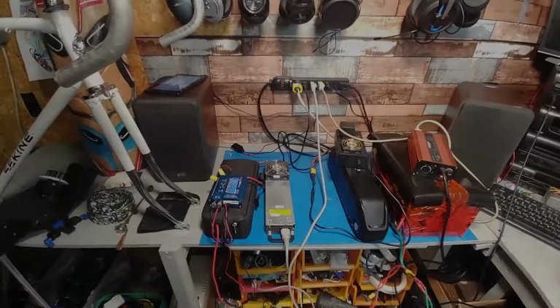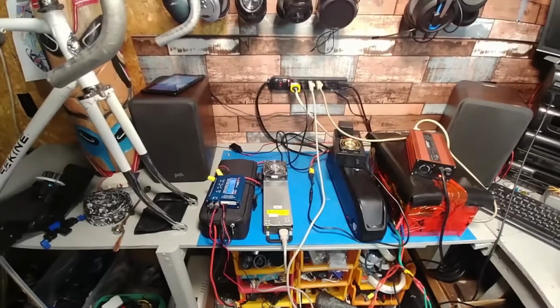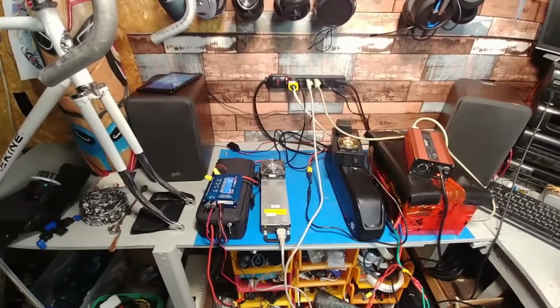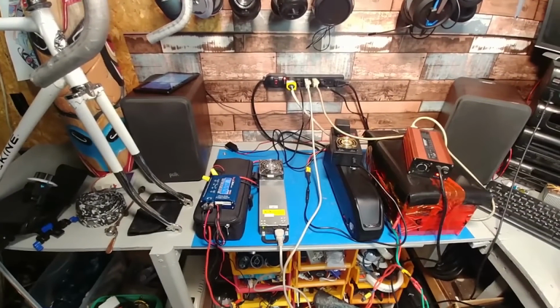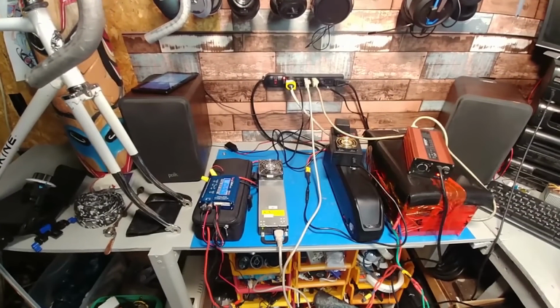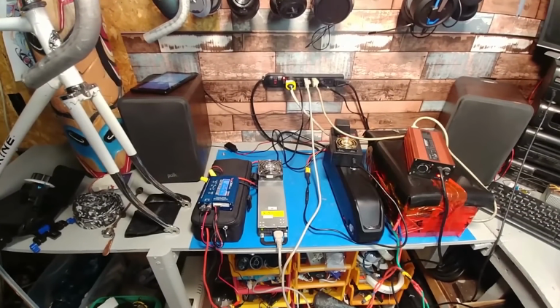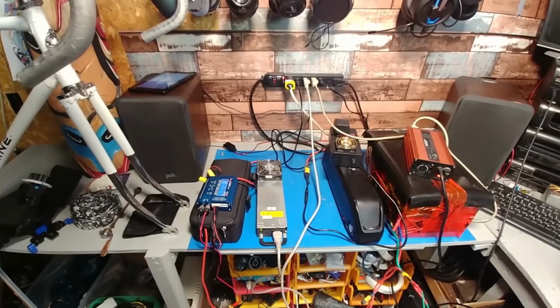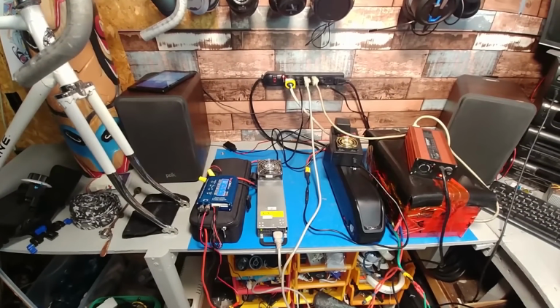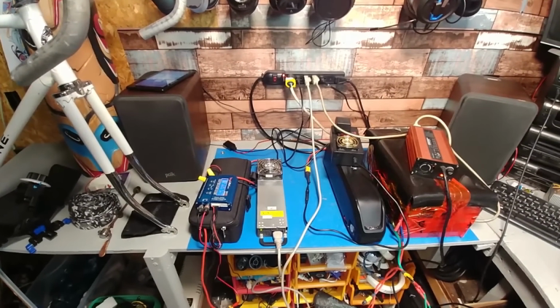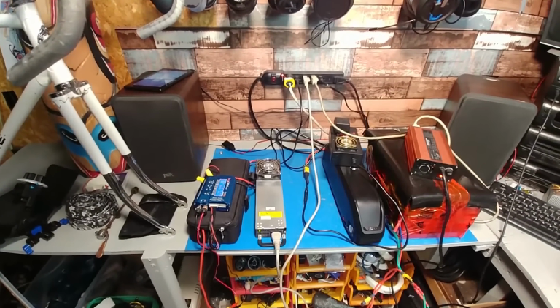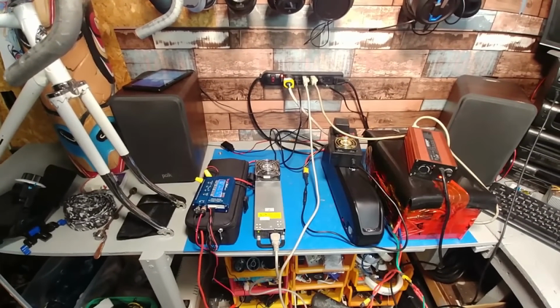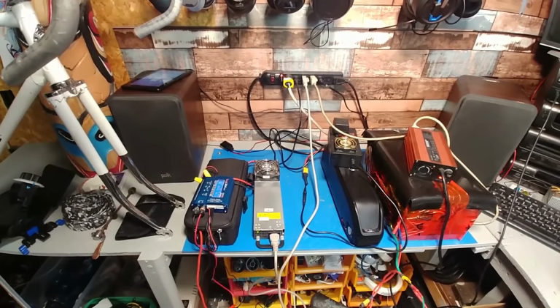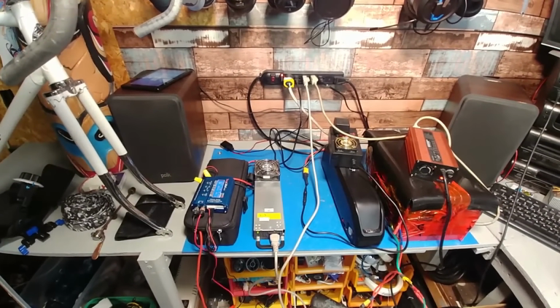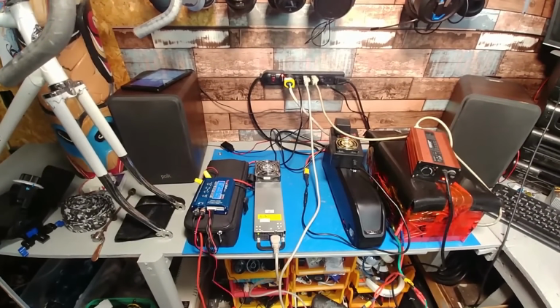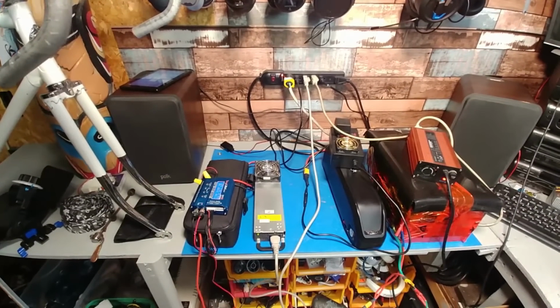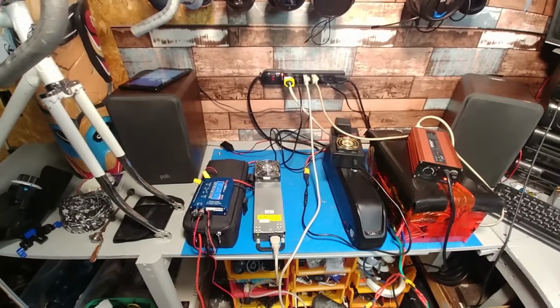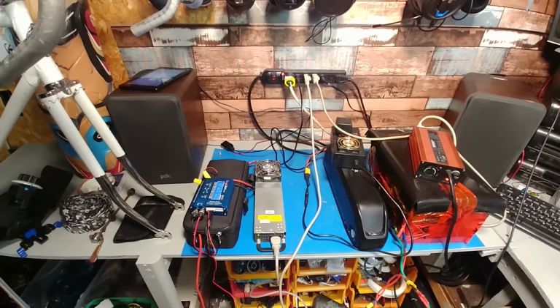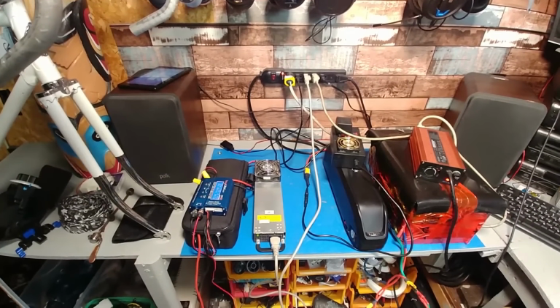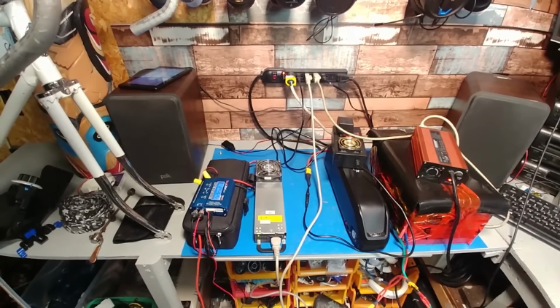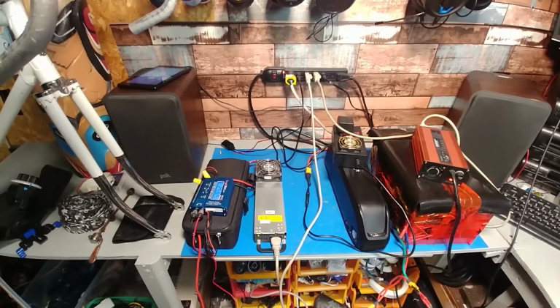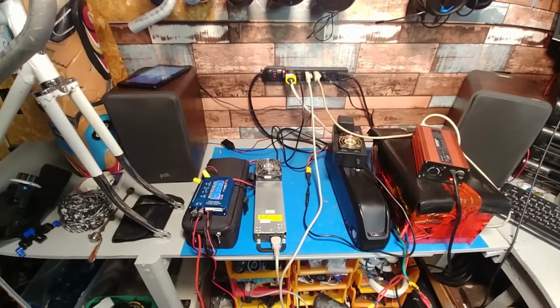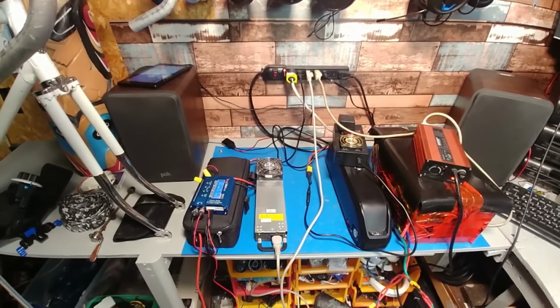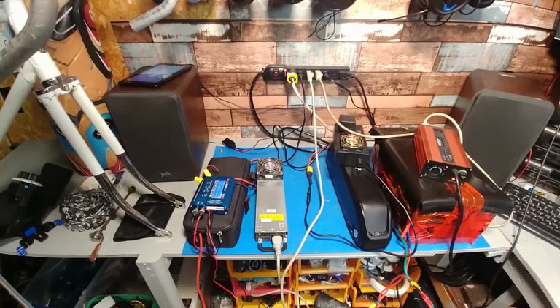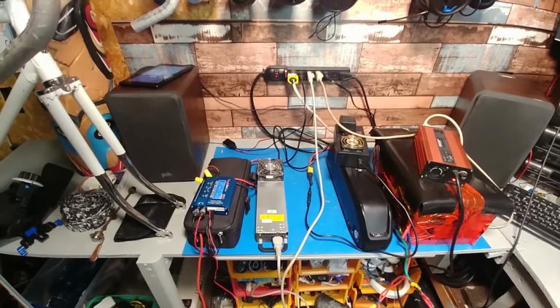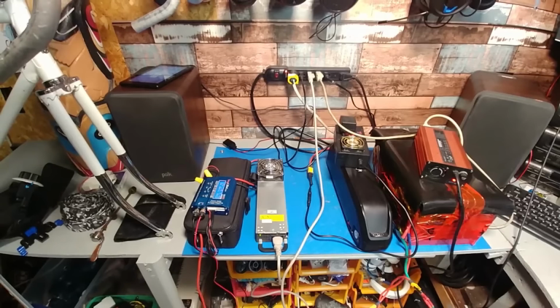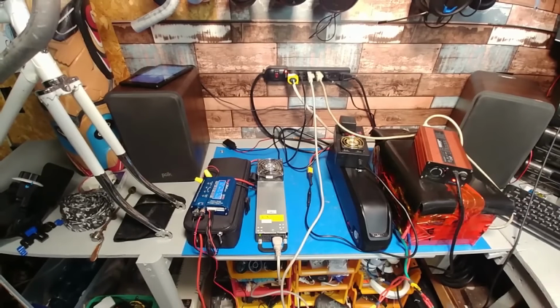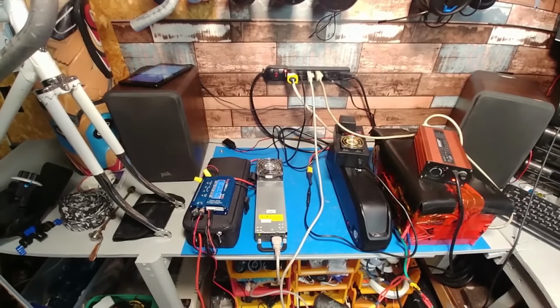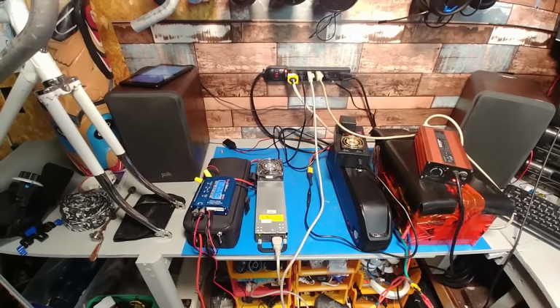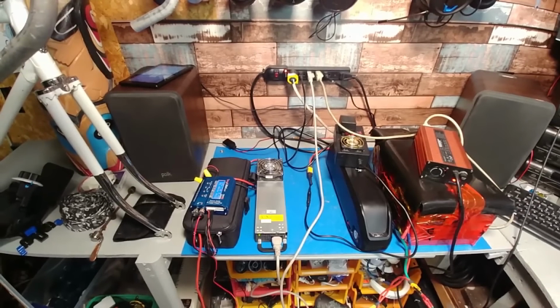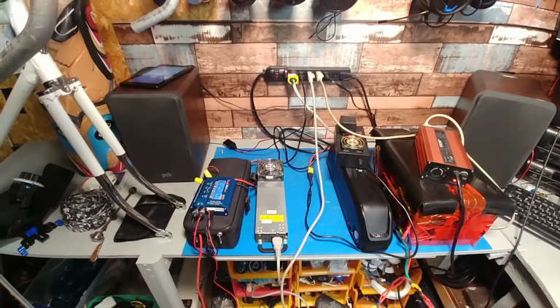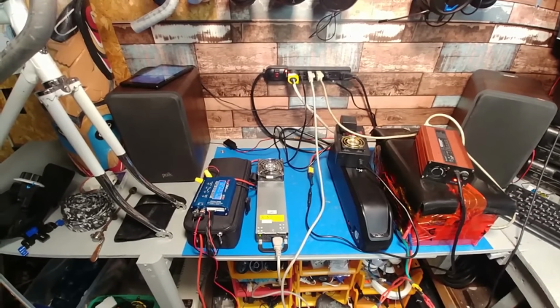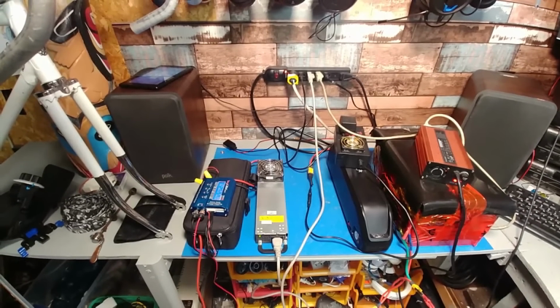Hey guys, just a quick reminder: if your batteries have been sitting for a month, it's time to charge them.